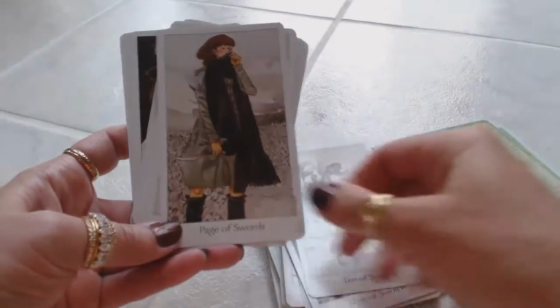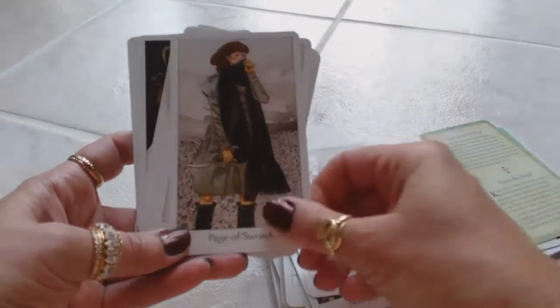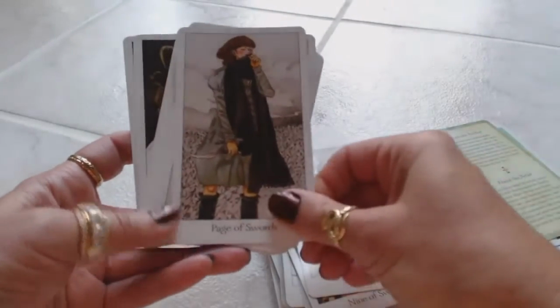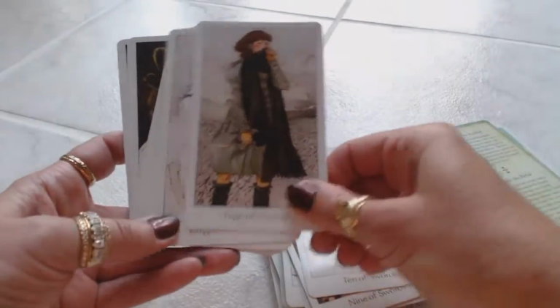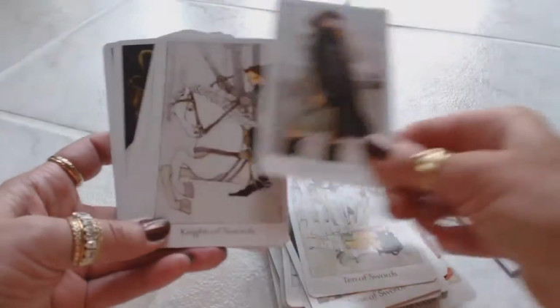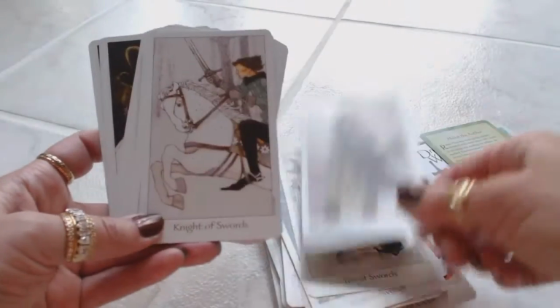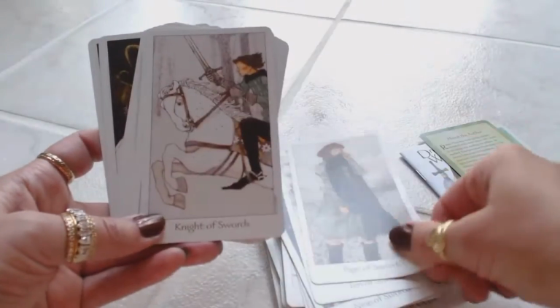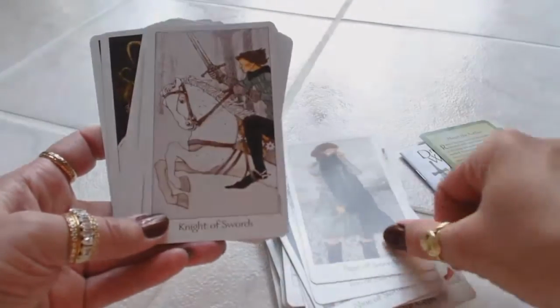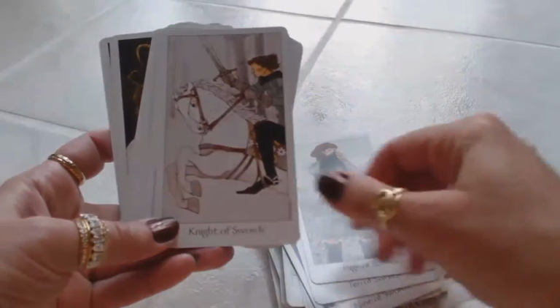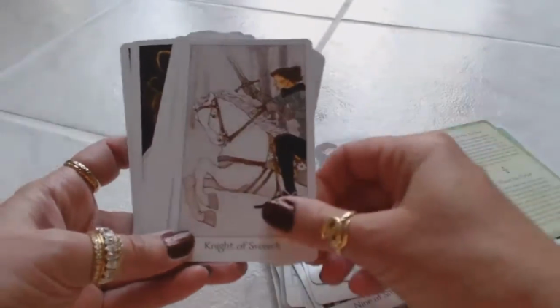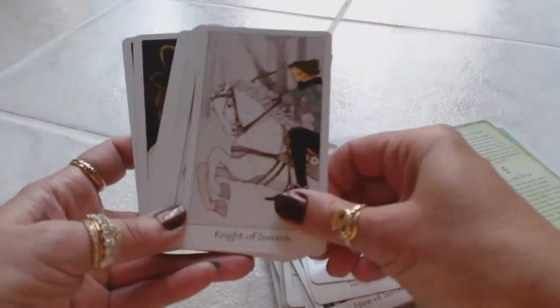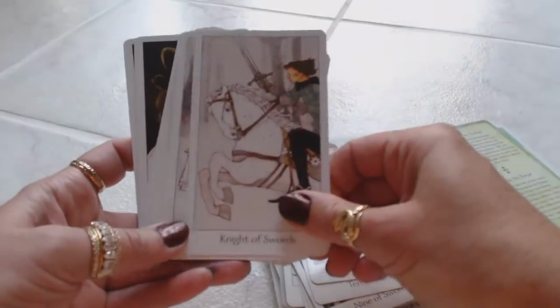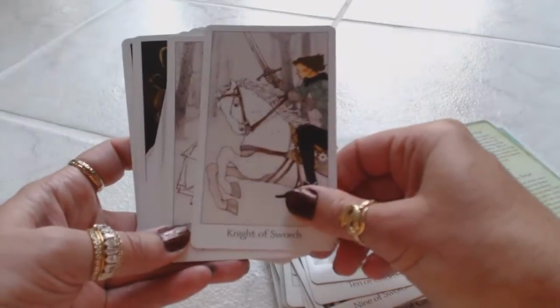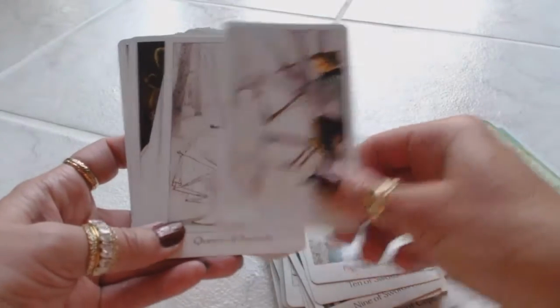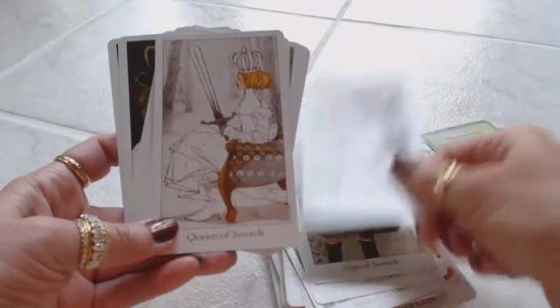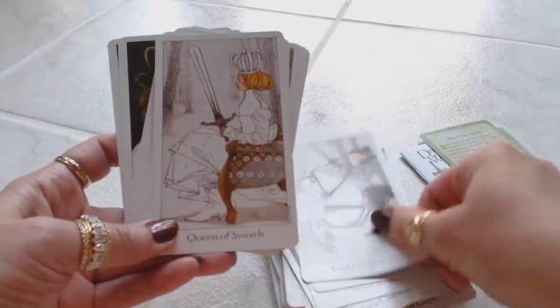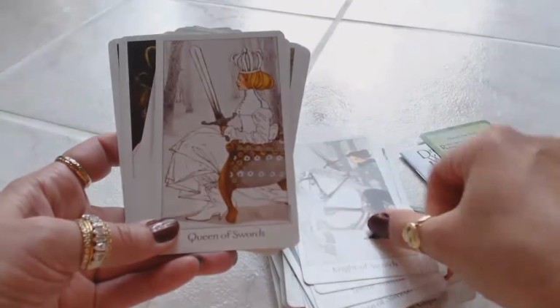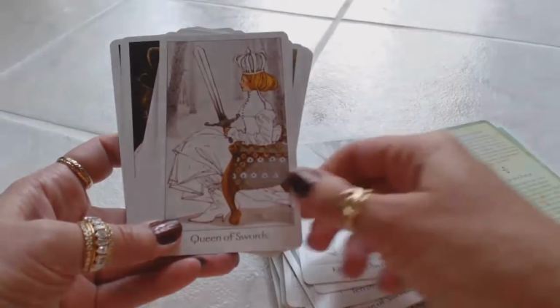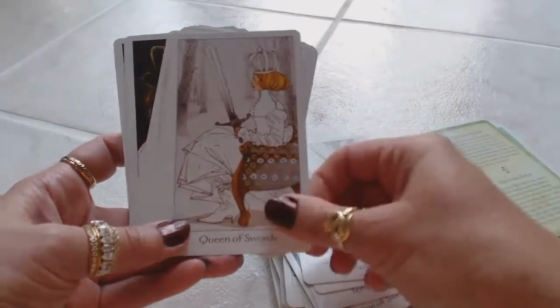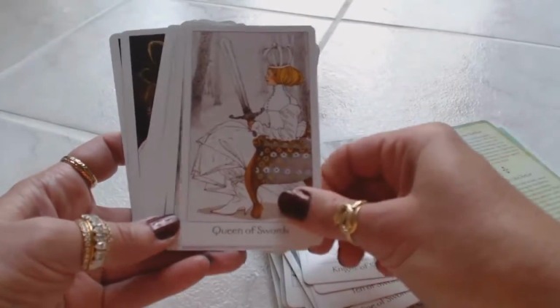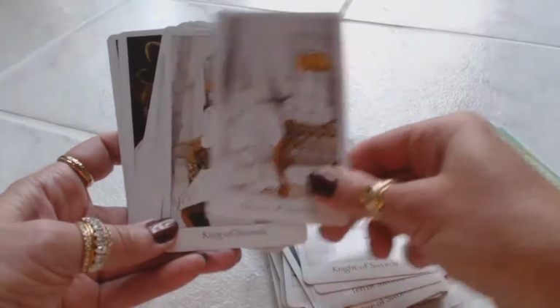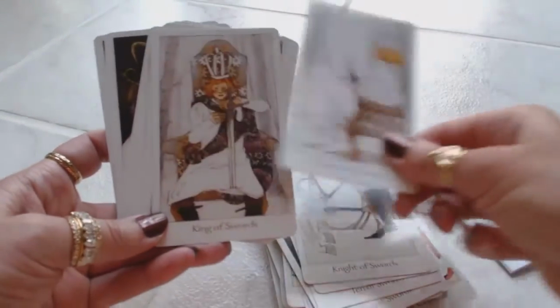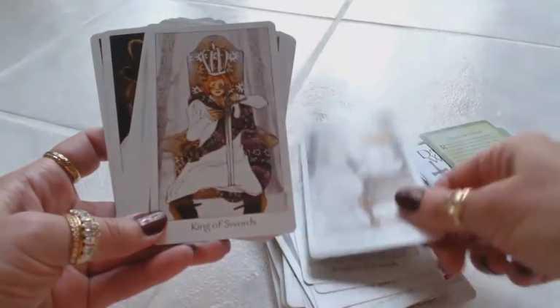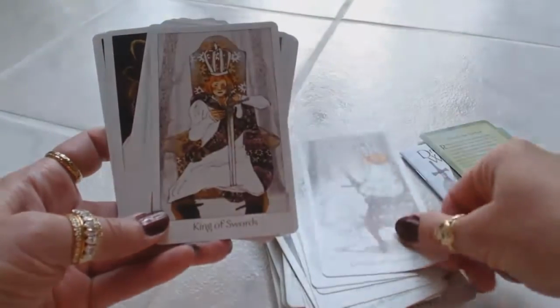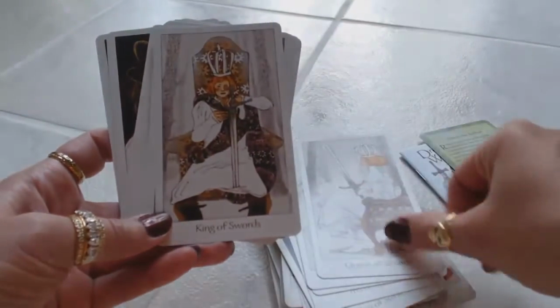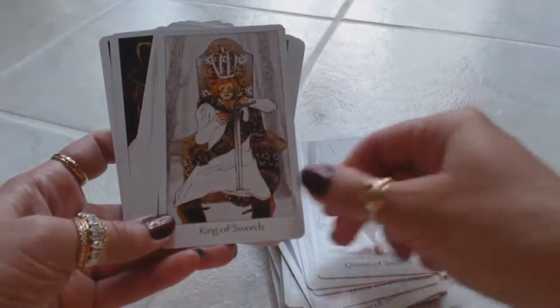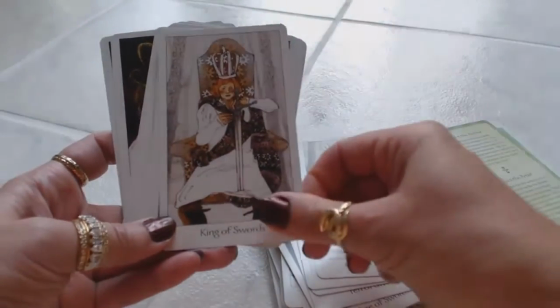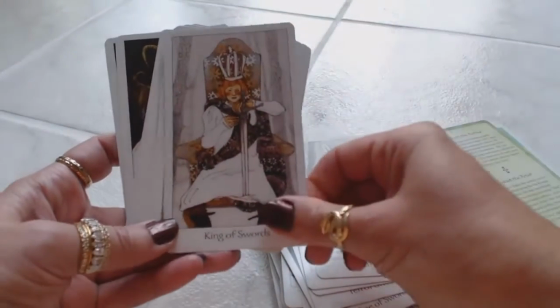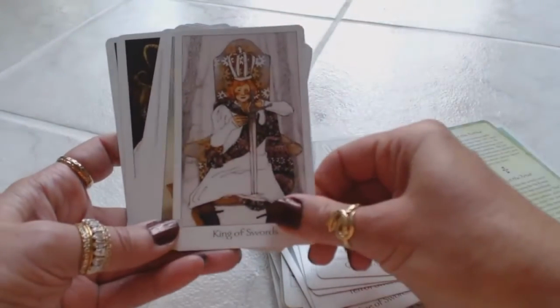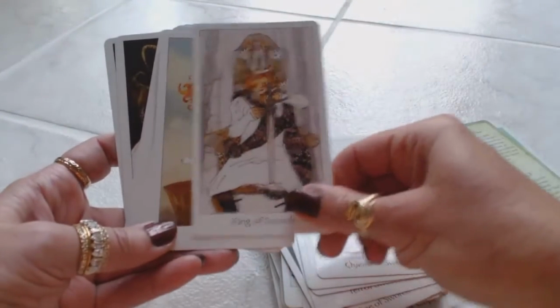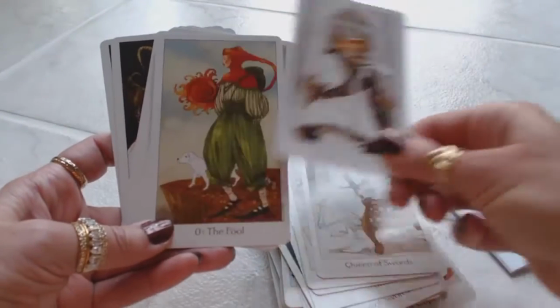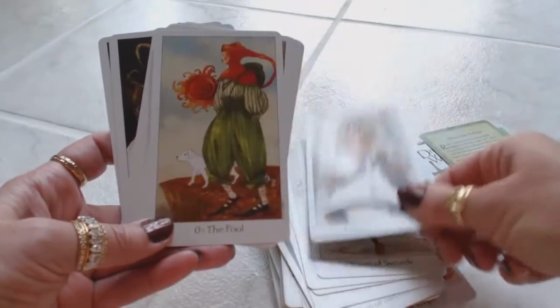Page of Swords. Queen of Swords. King of Swords.